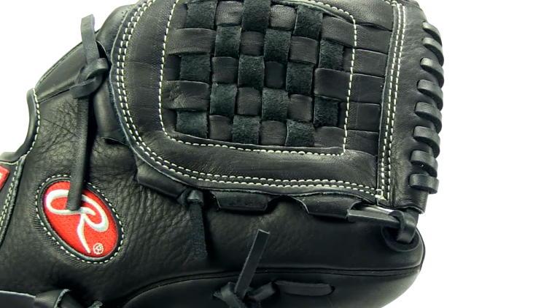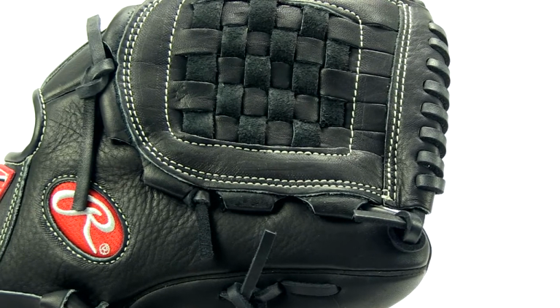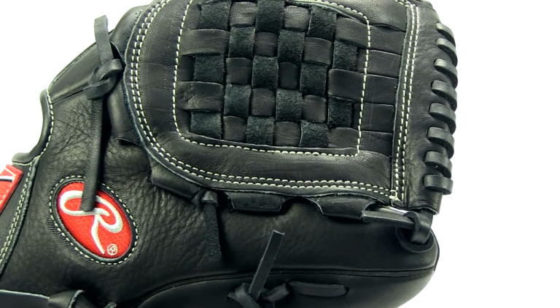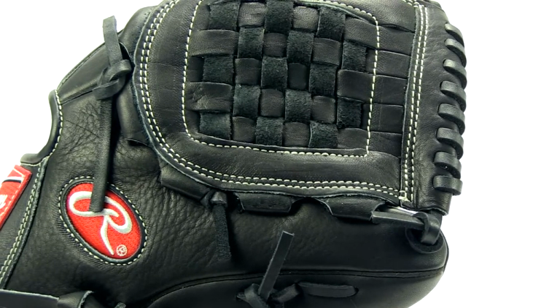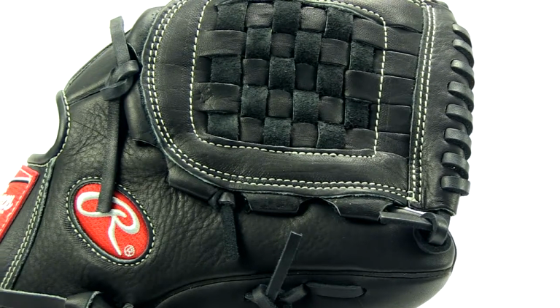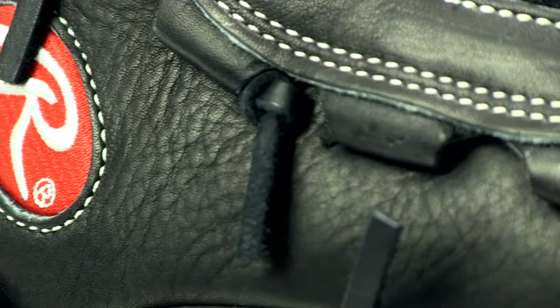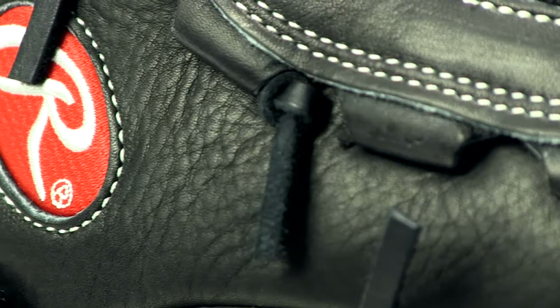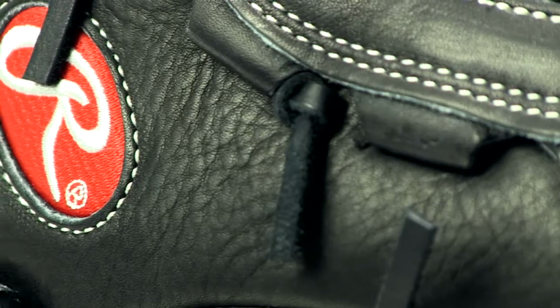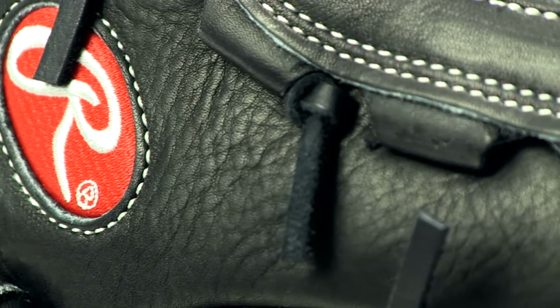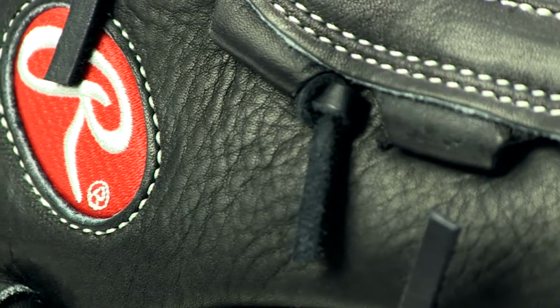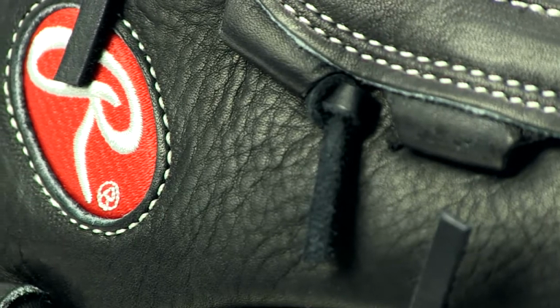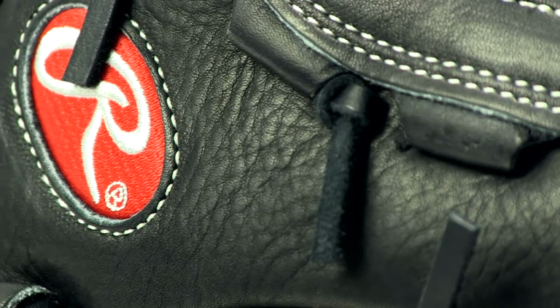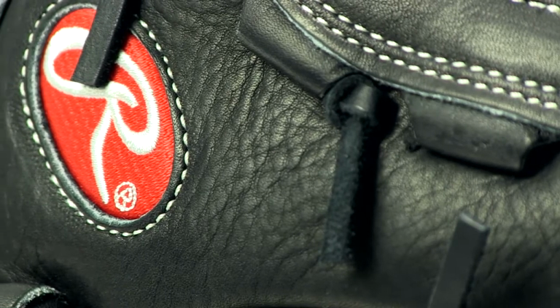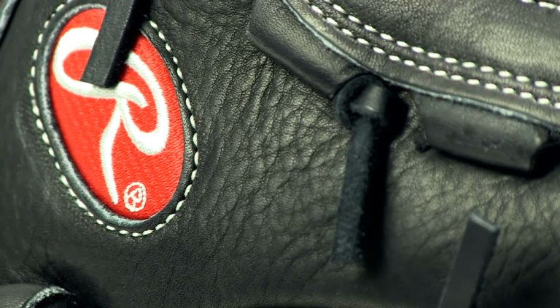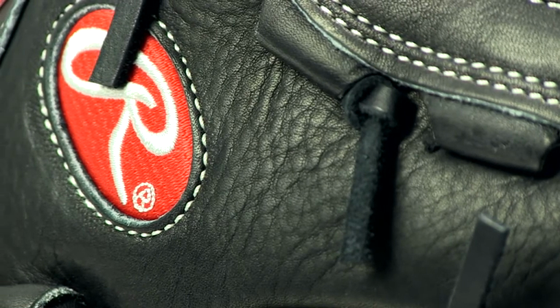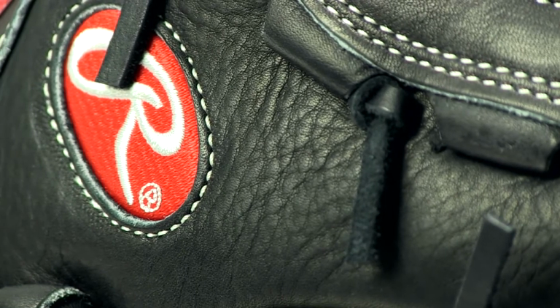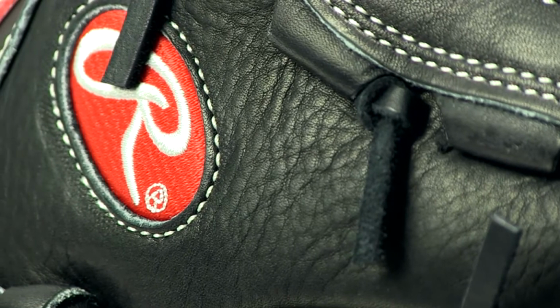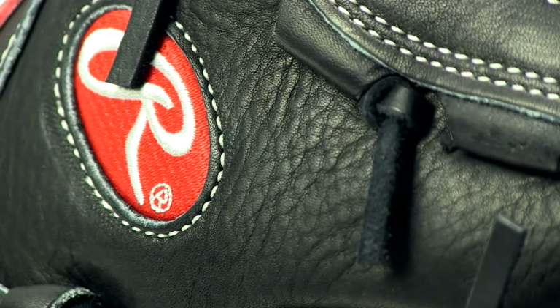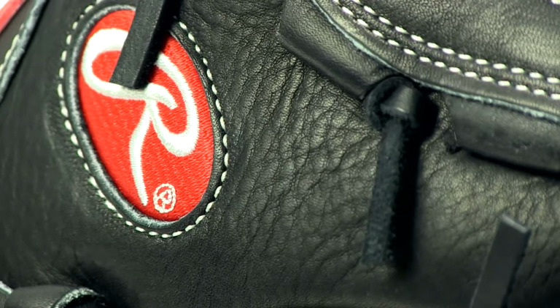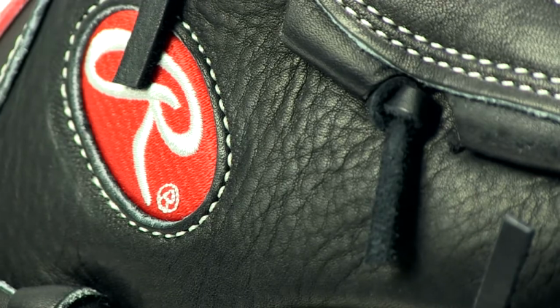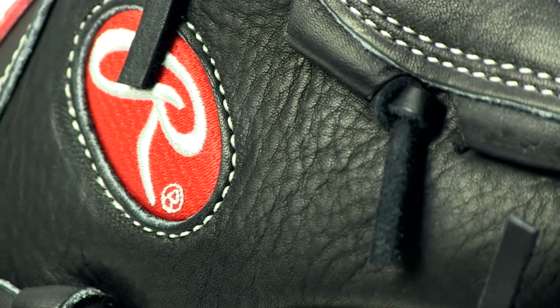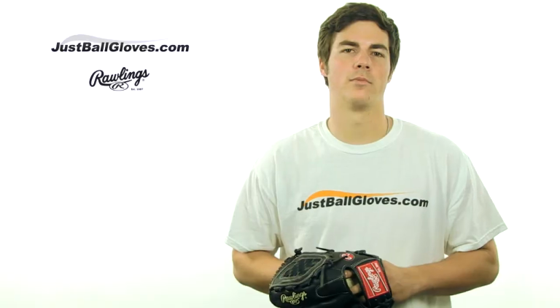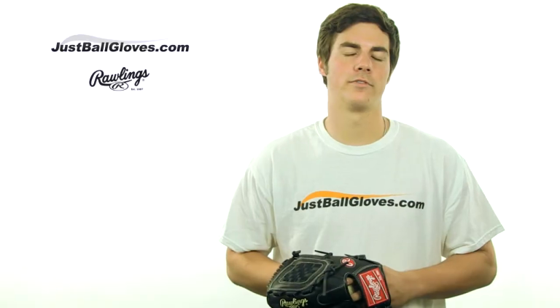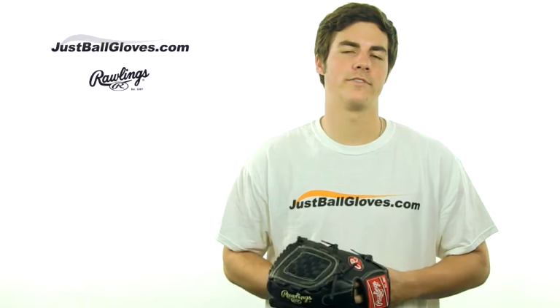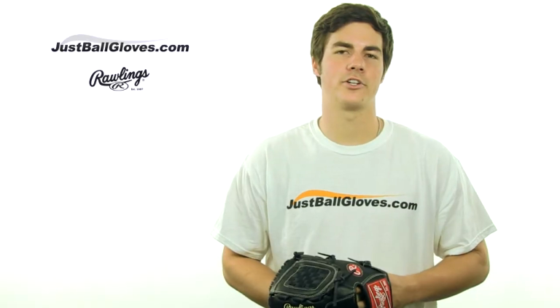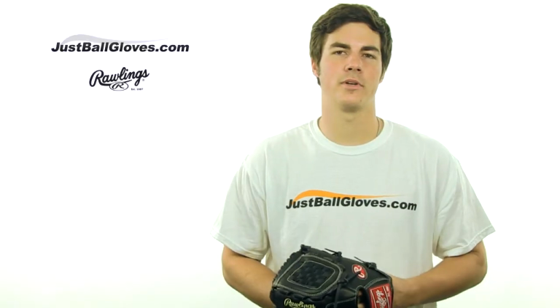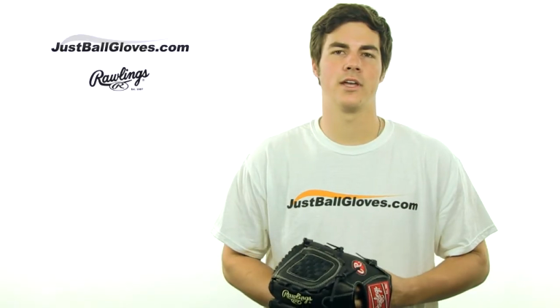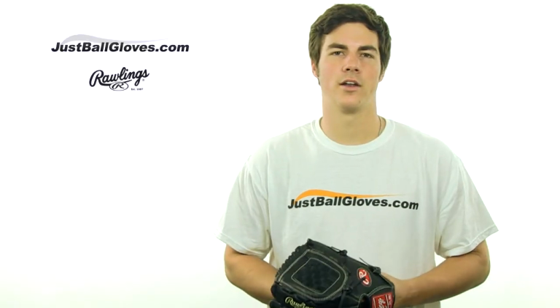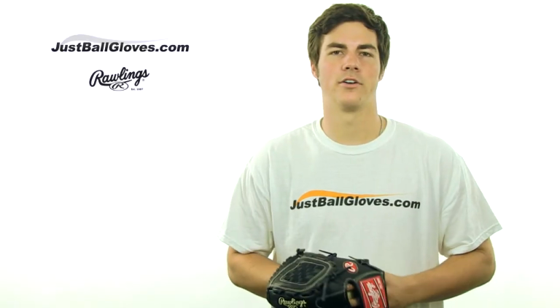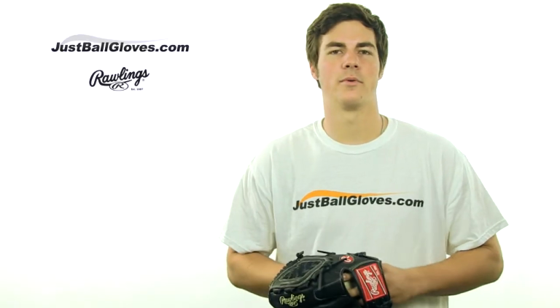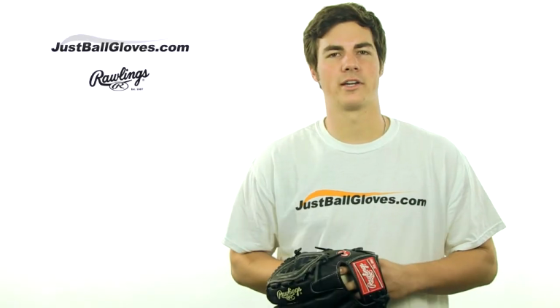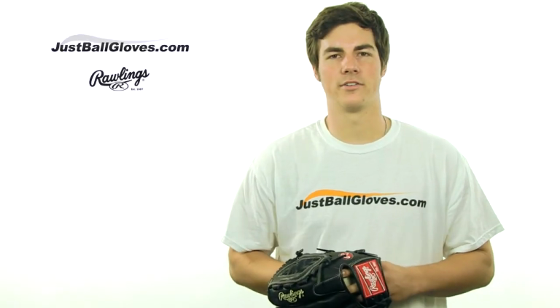So if you're an elite infielder who's seeking a top of the line, affordable glove, get yours at JustBallGloves.com for free, fast shipping, and a 100-day money-back guarantee.